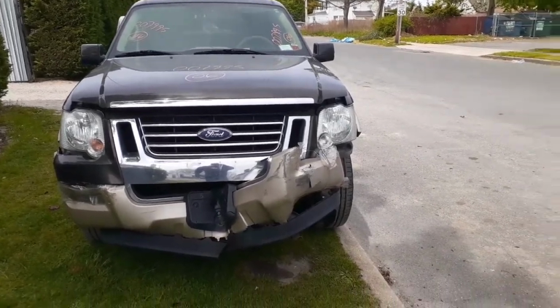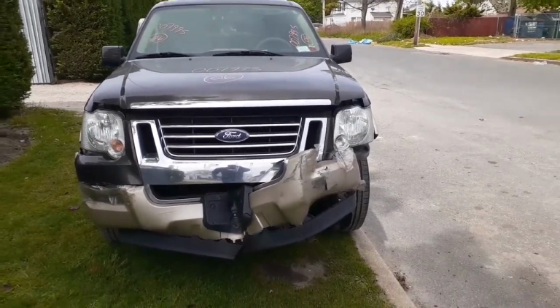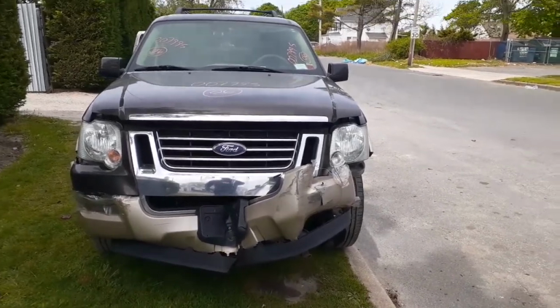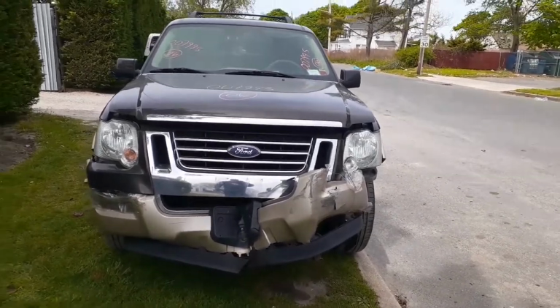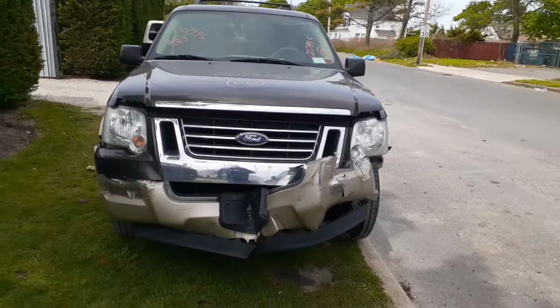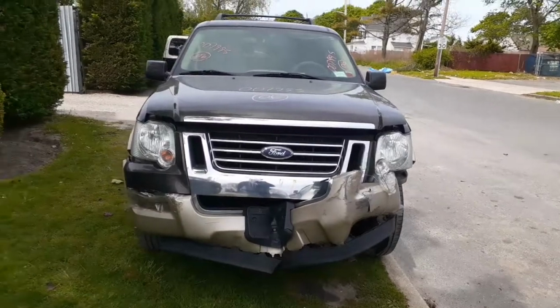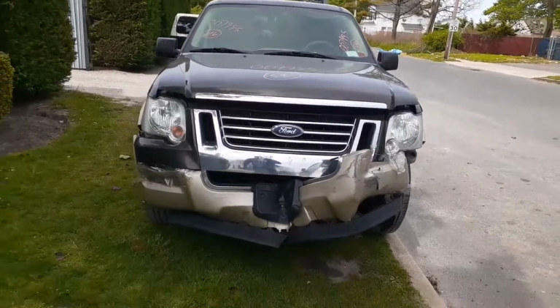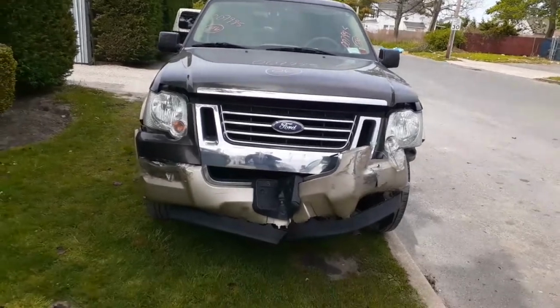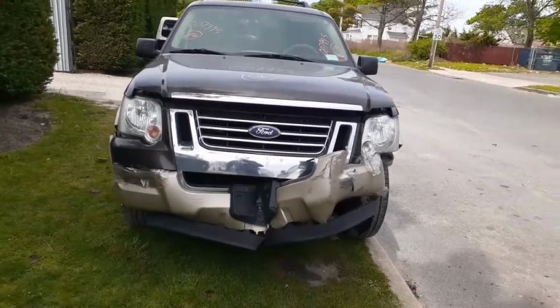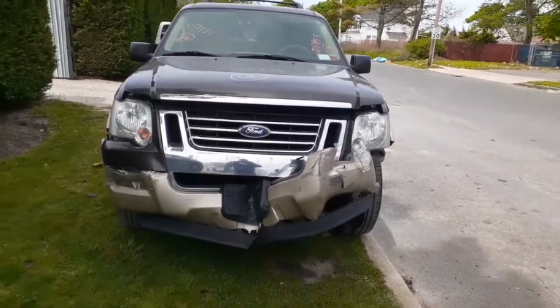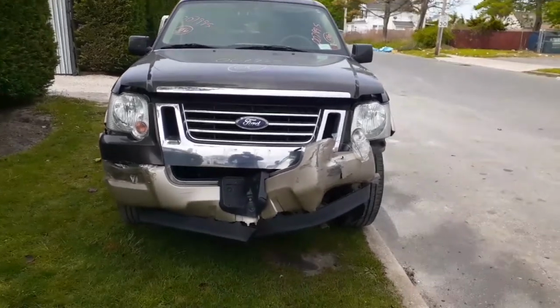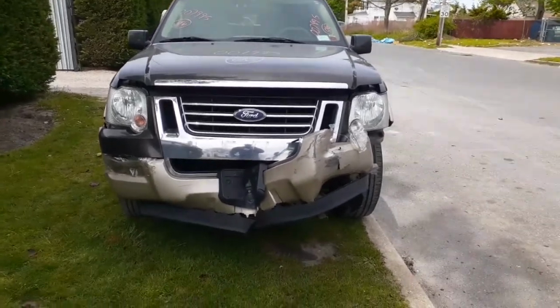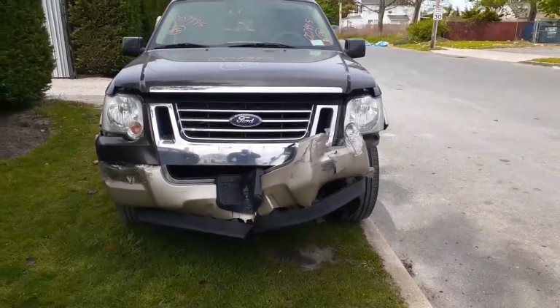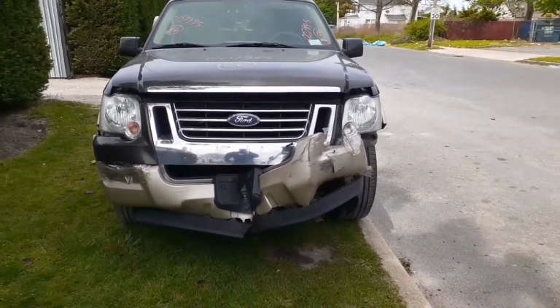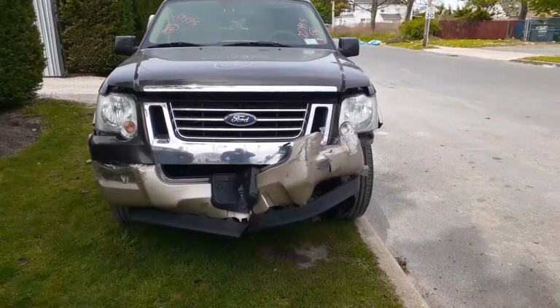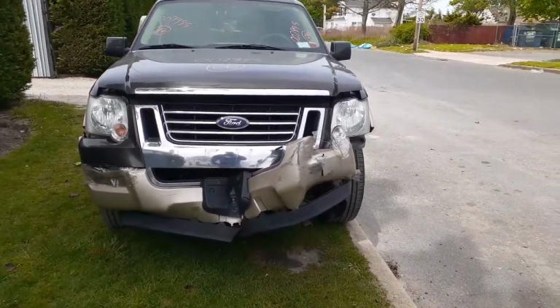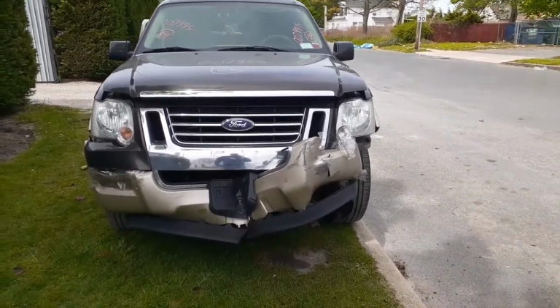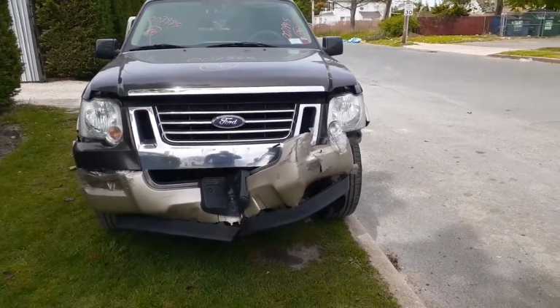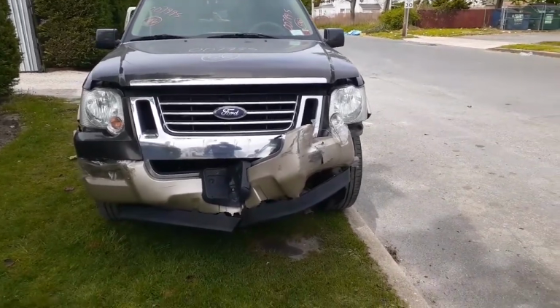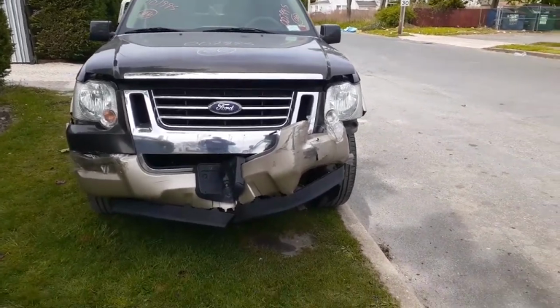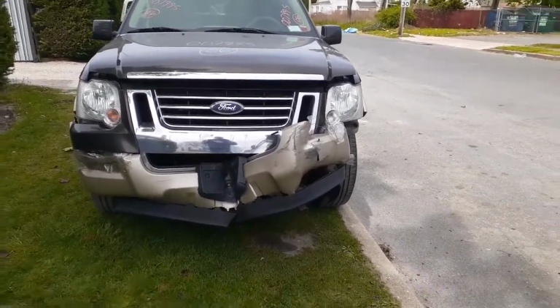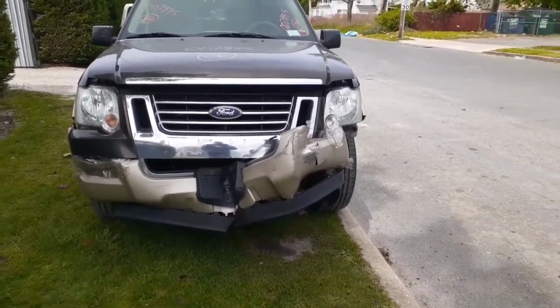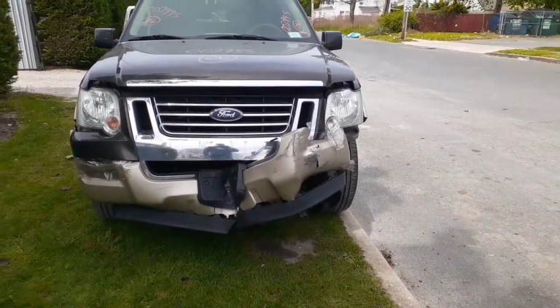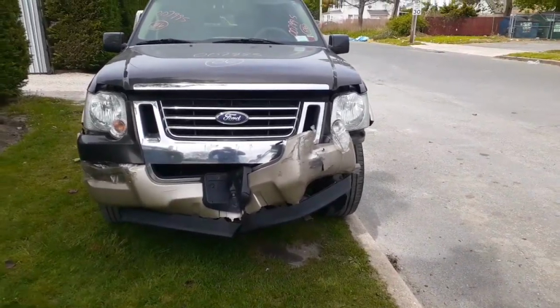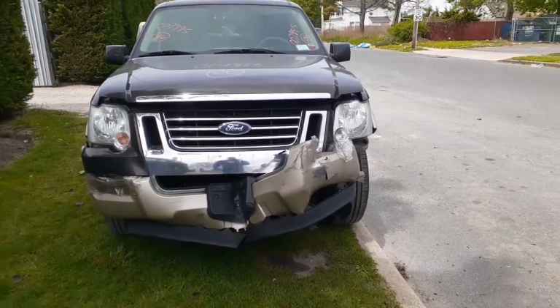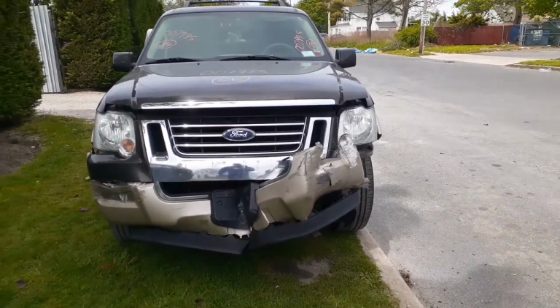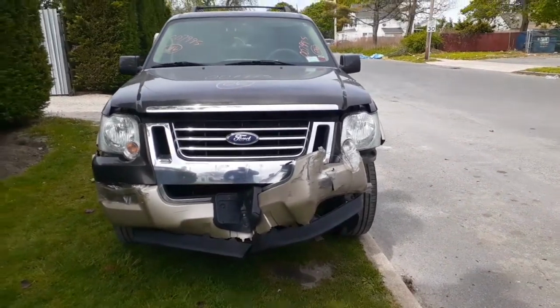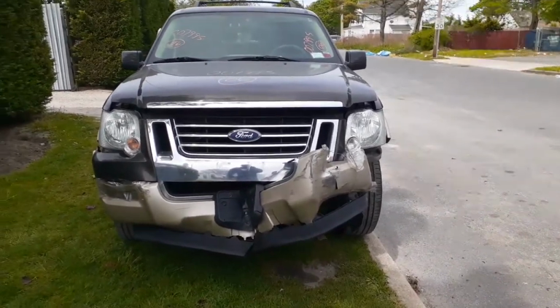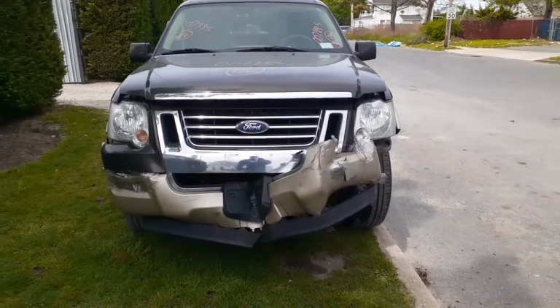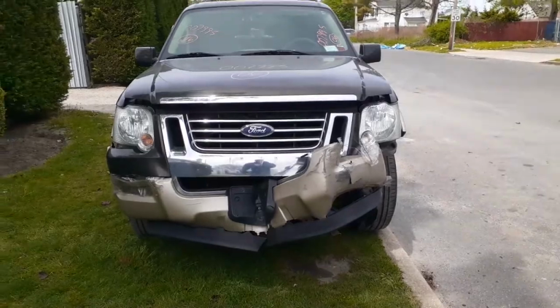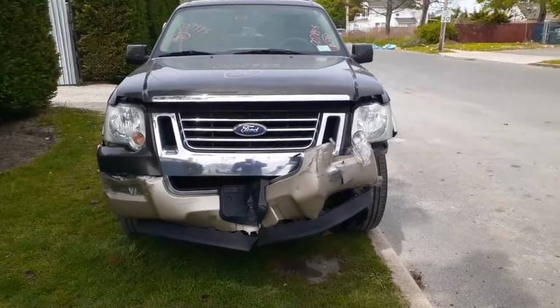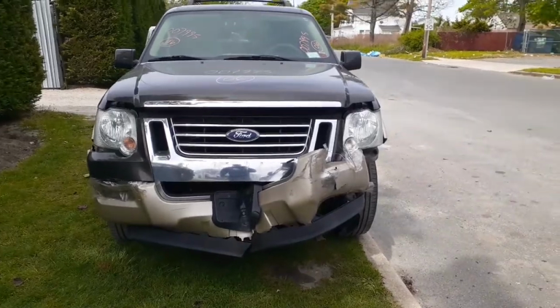It's got 141,000 miles on it. You can see the thing was hit on the nose — it took out everything underneath. There's no radiator support, all of that. It's no good.